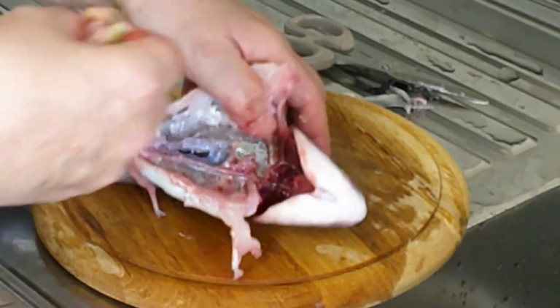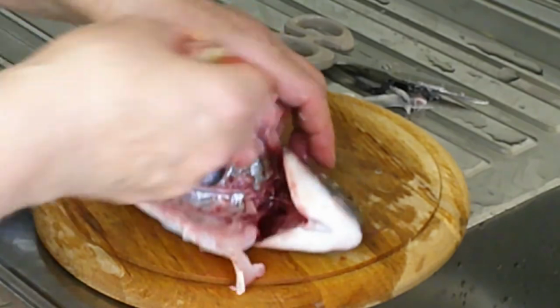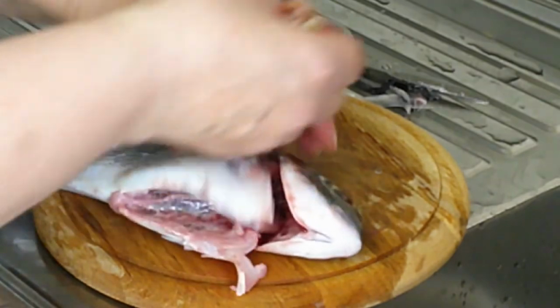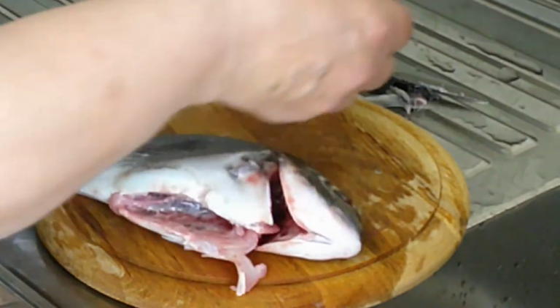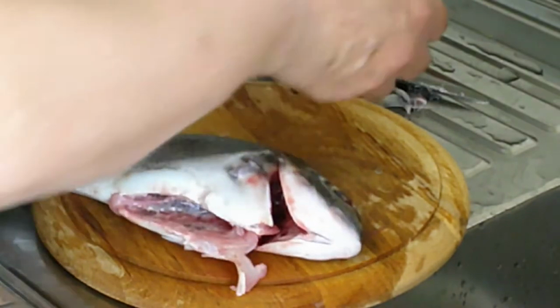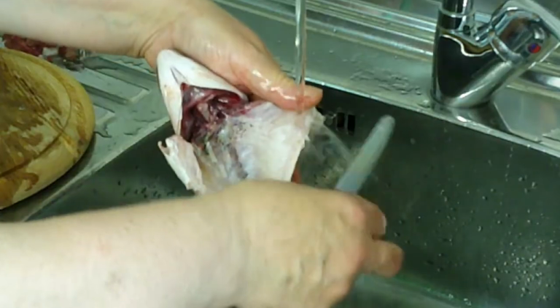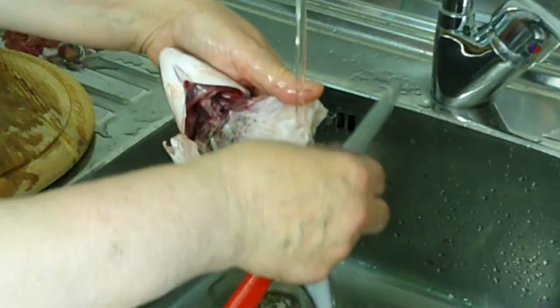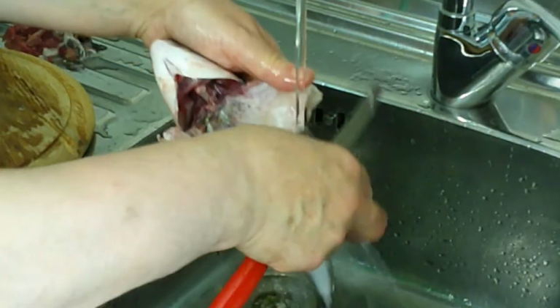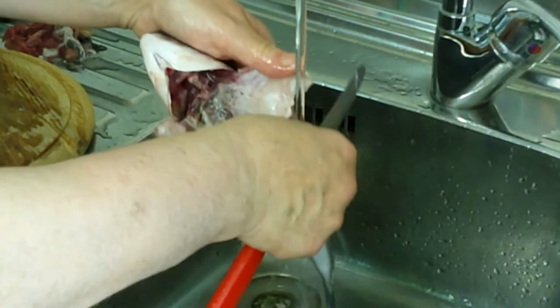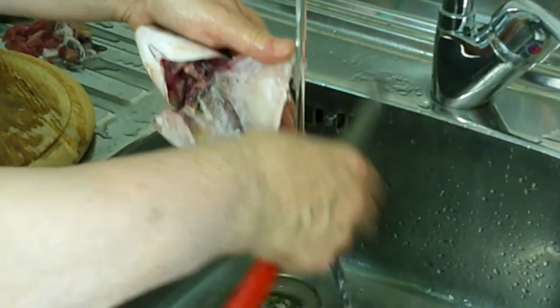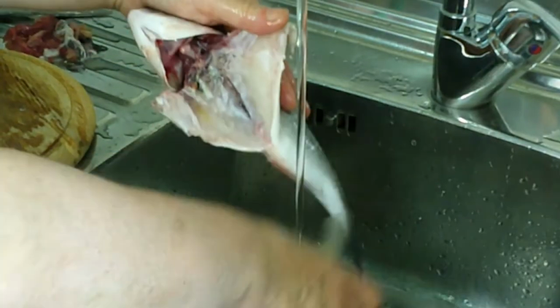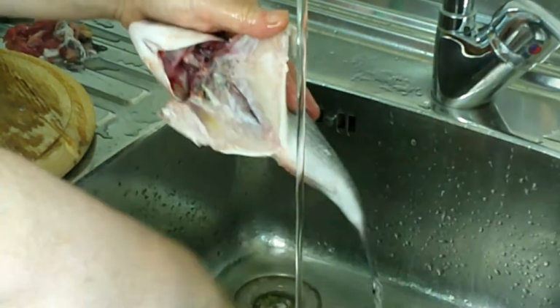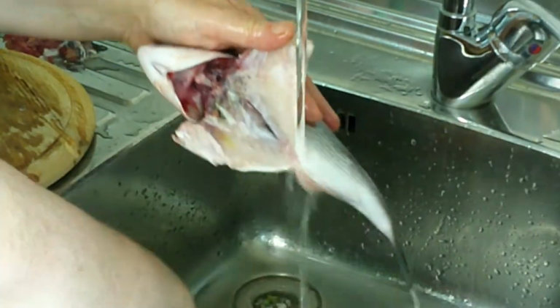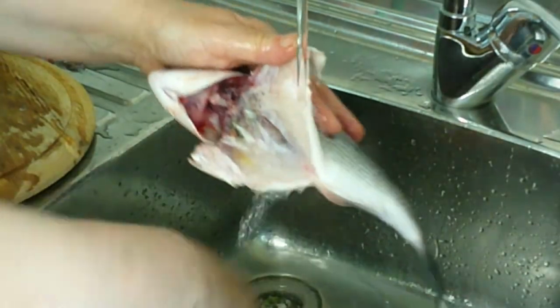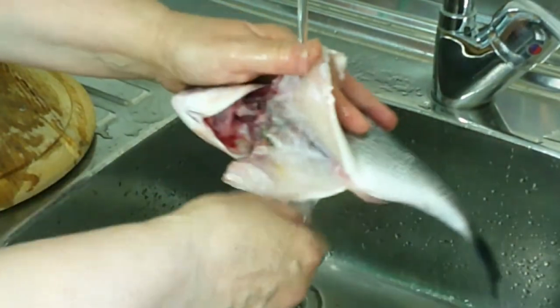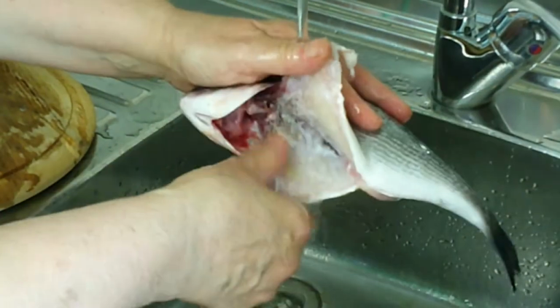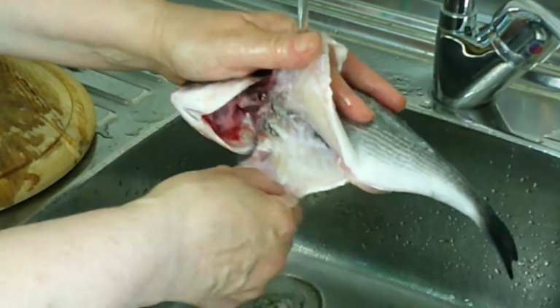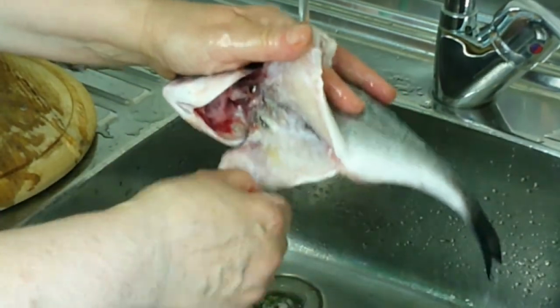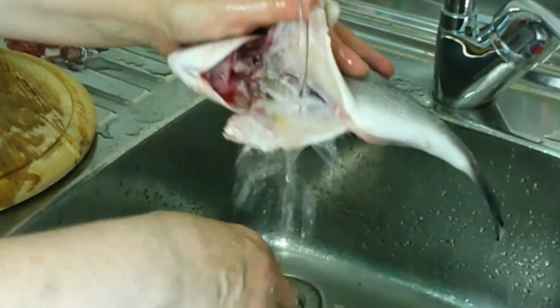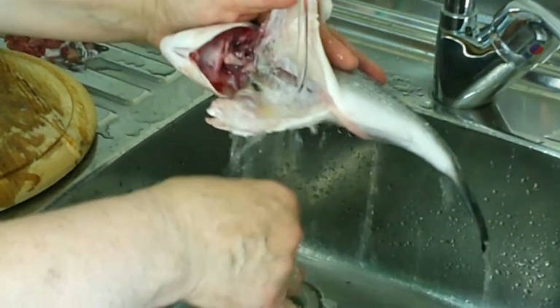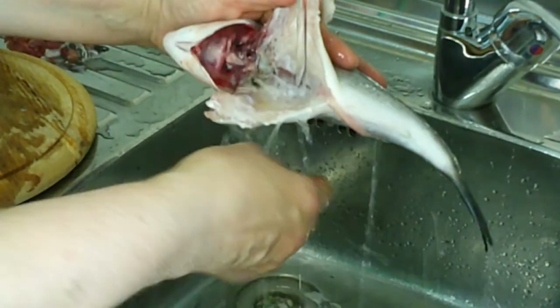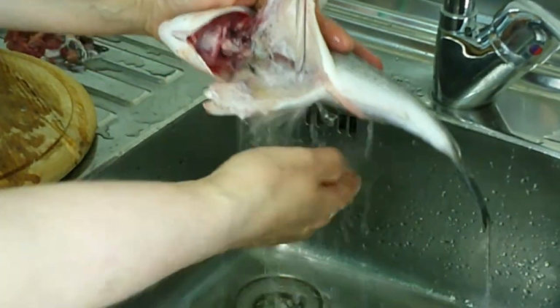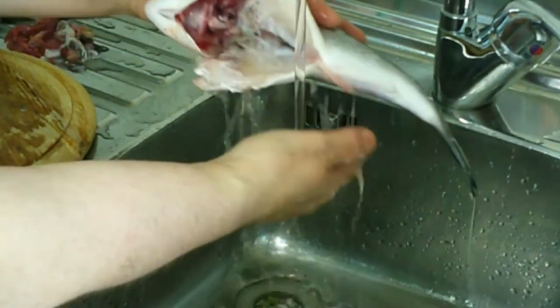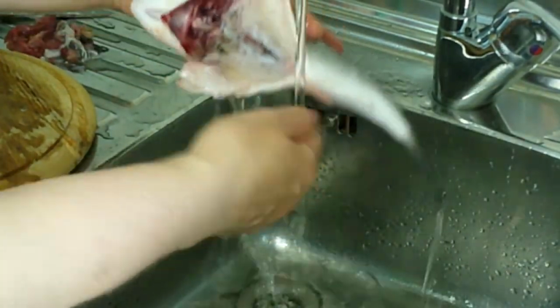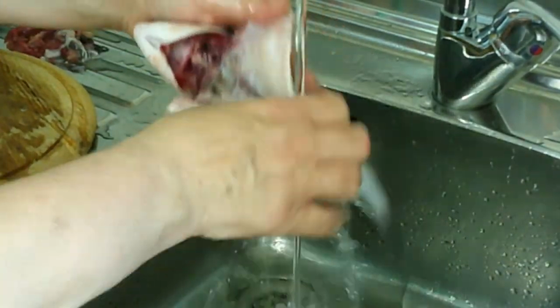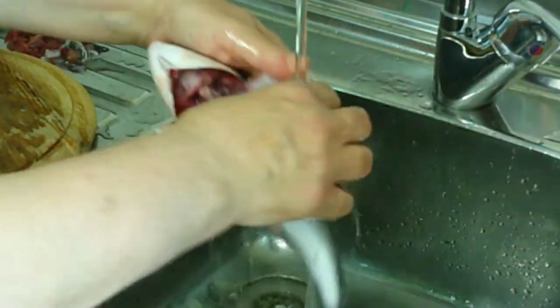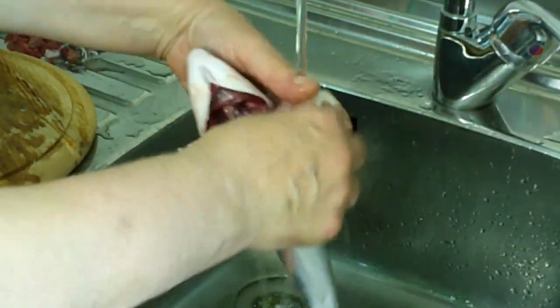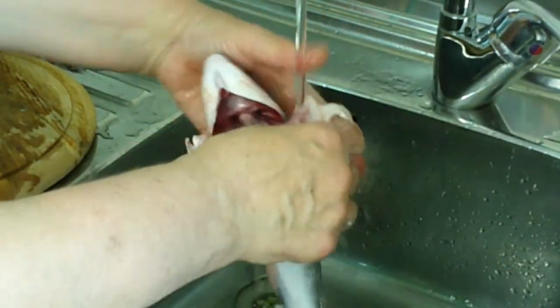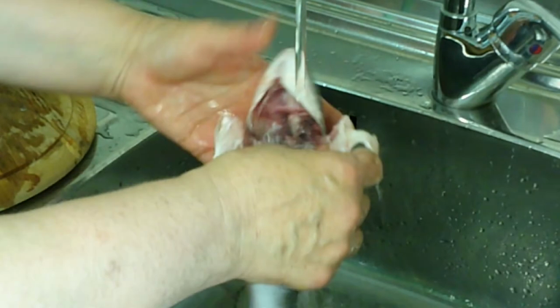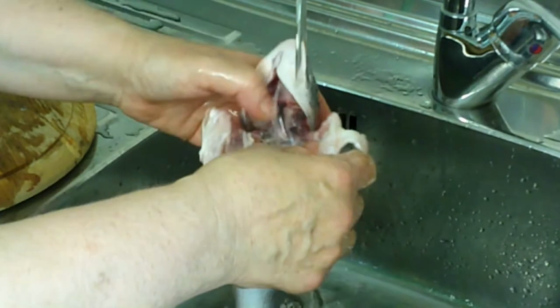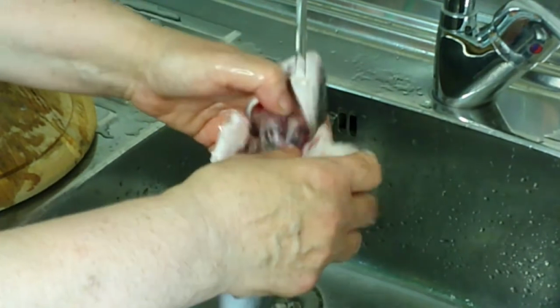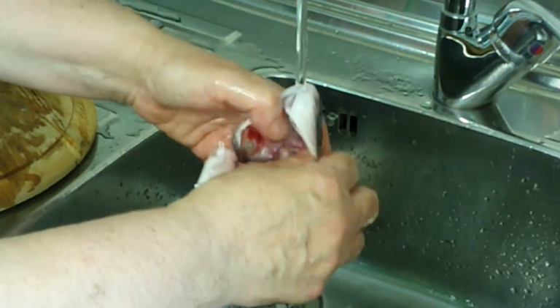Wash it very well under running water and remove any part left.